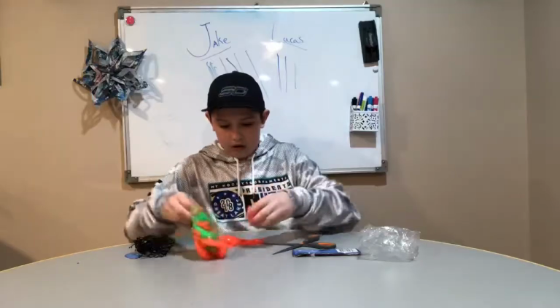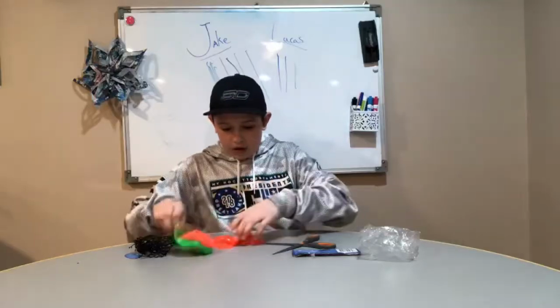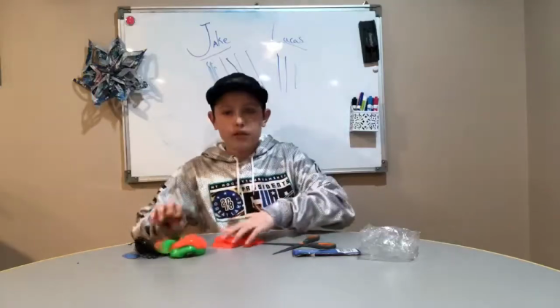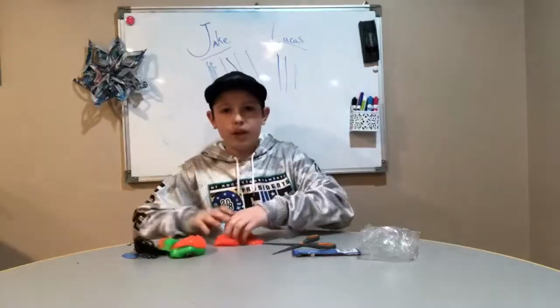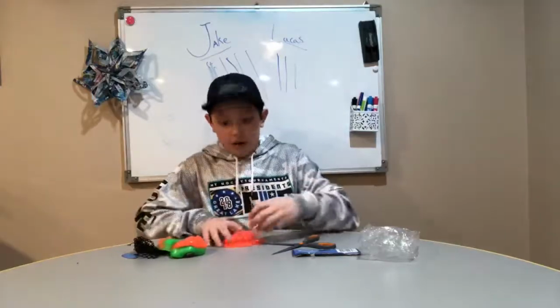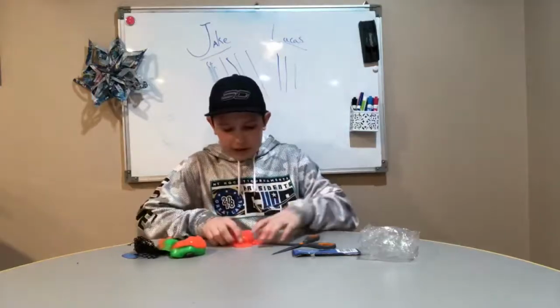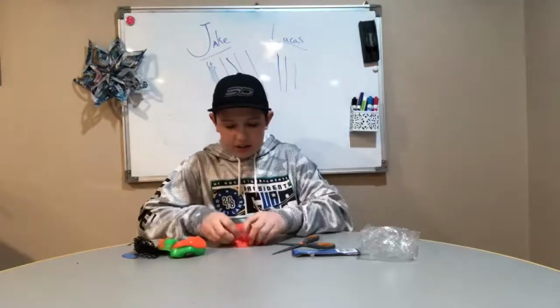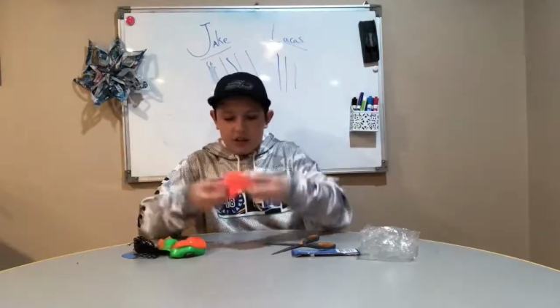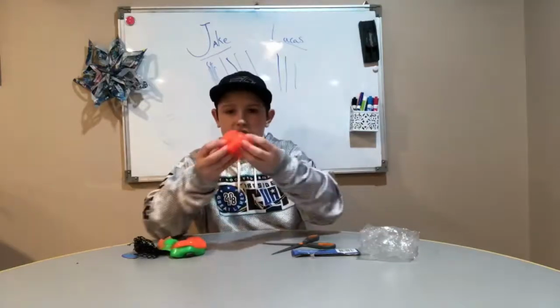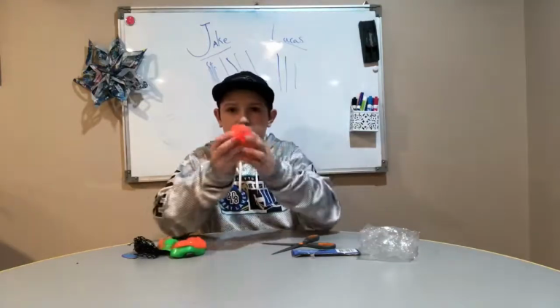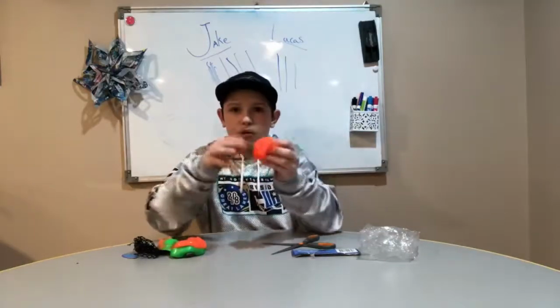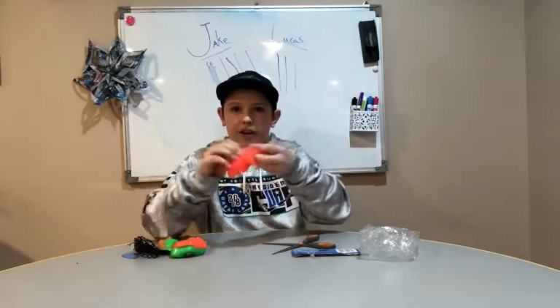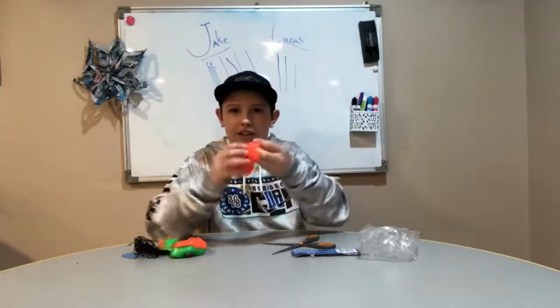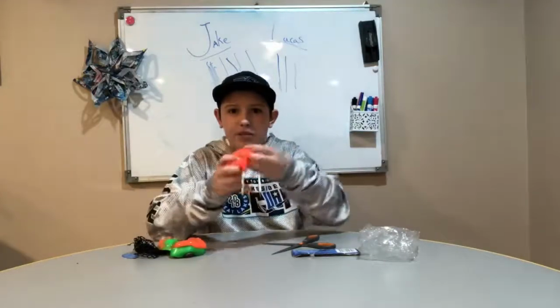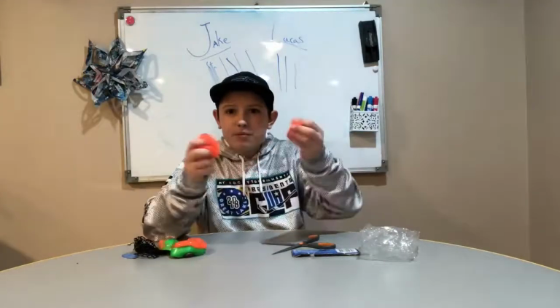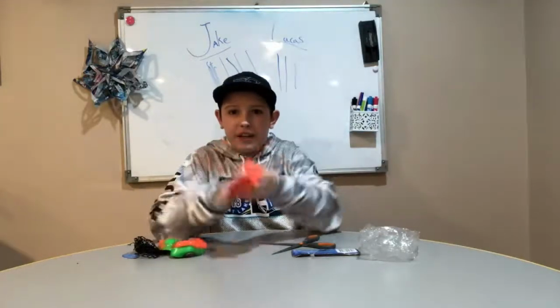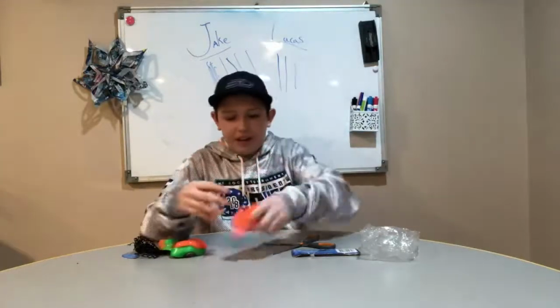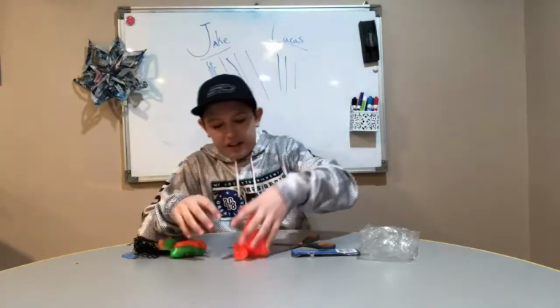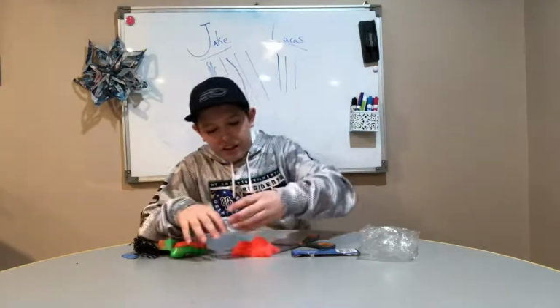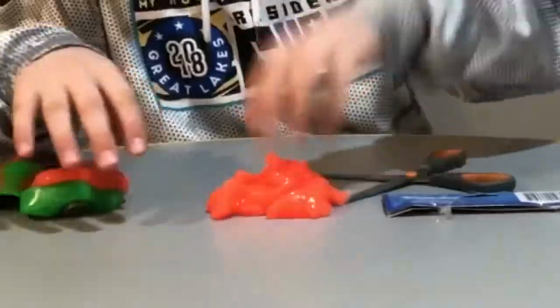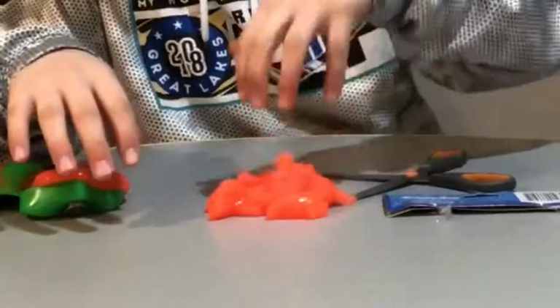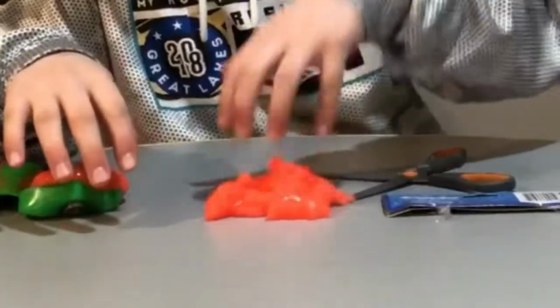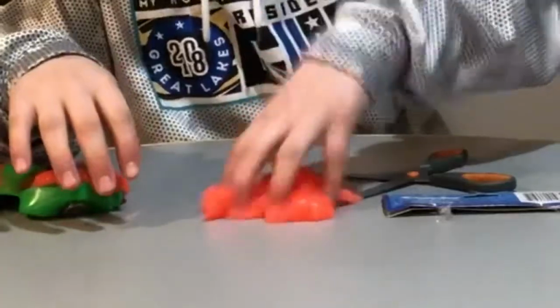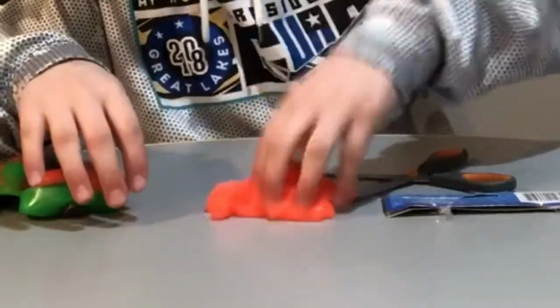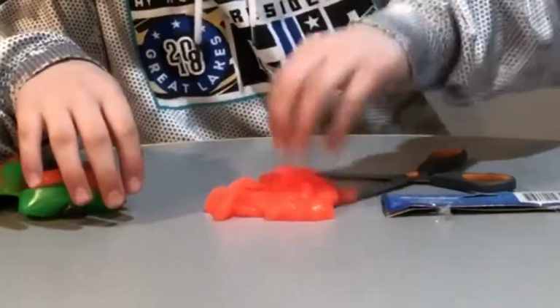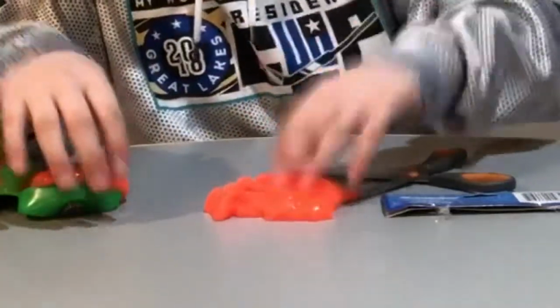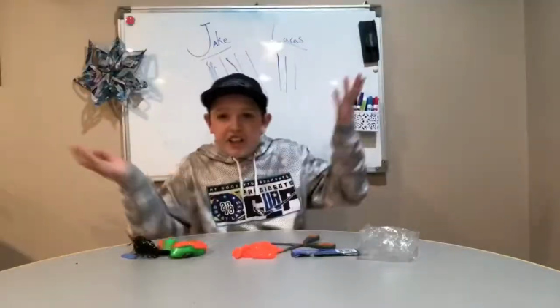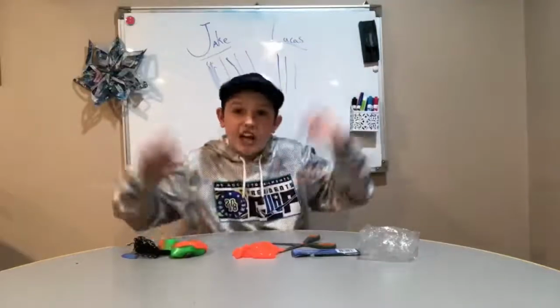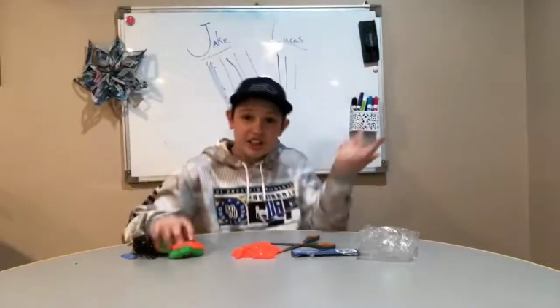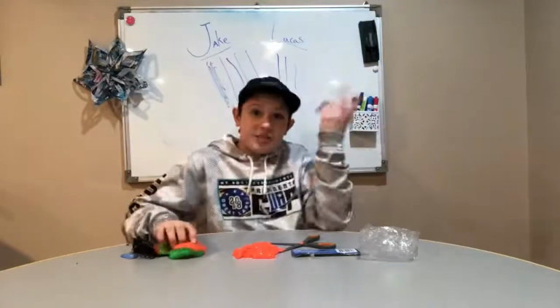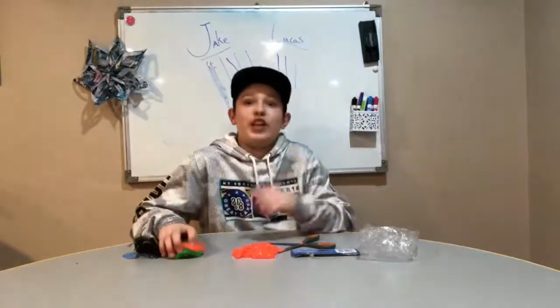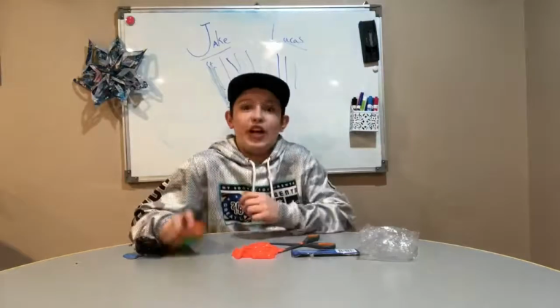Now you have the best slime in the world that you can play with. It's pretty lit.